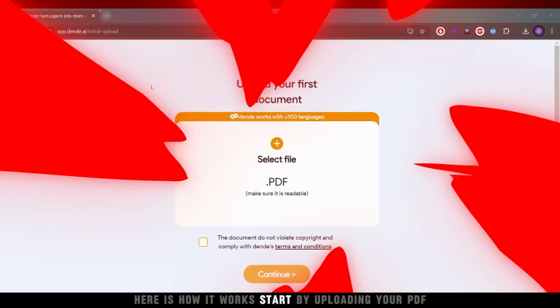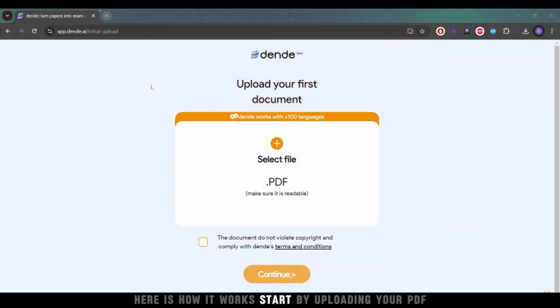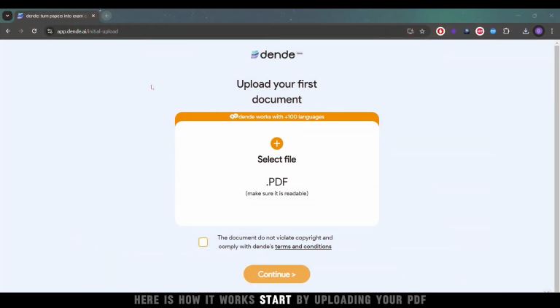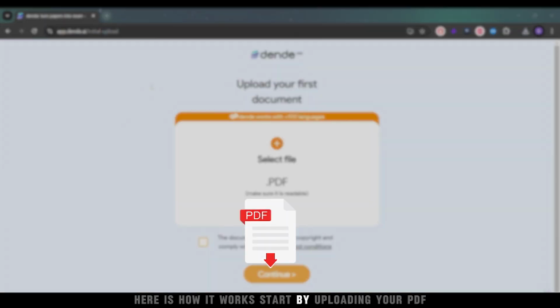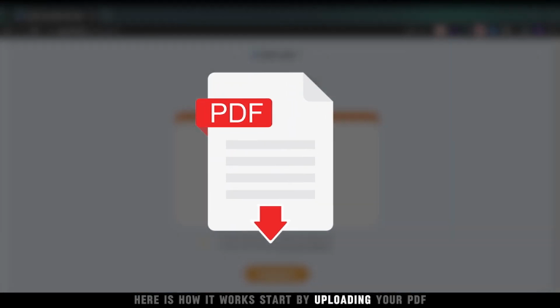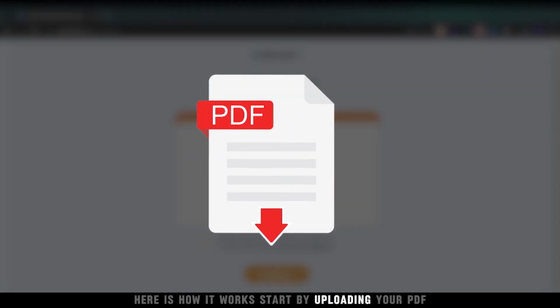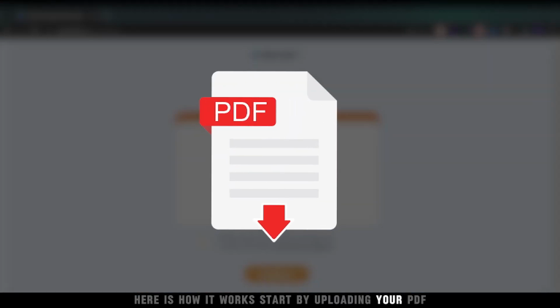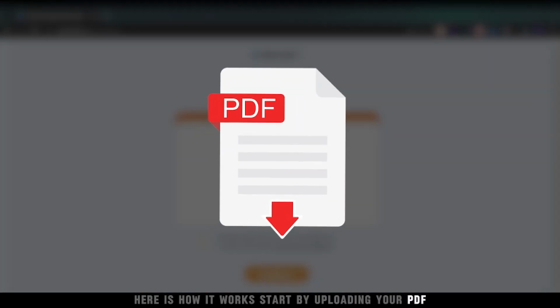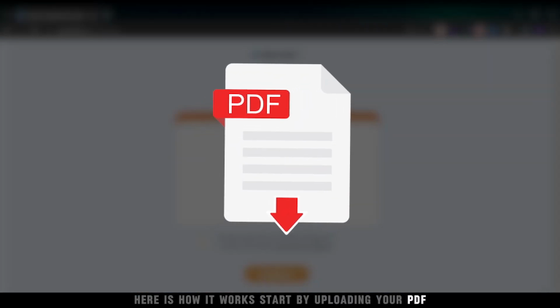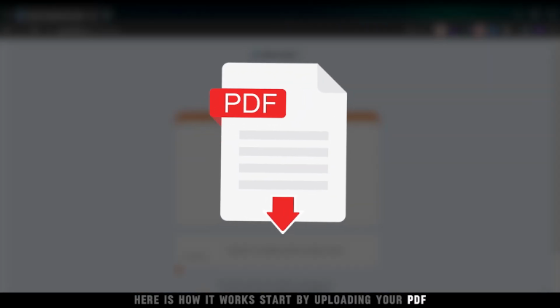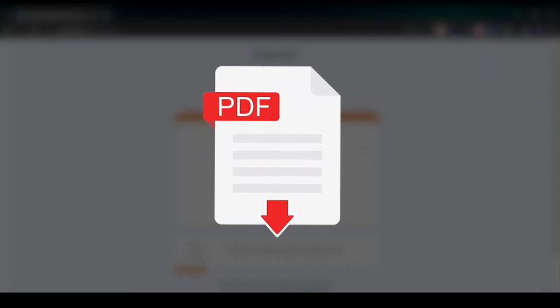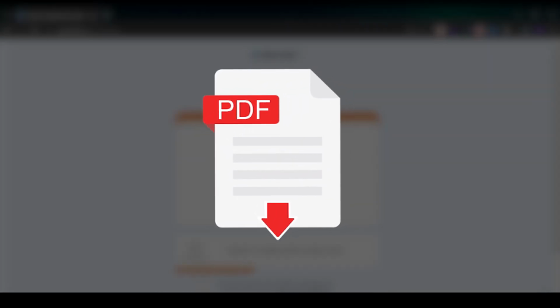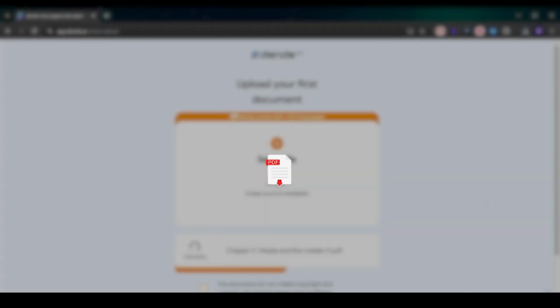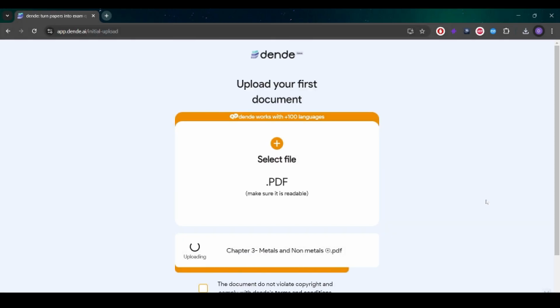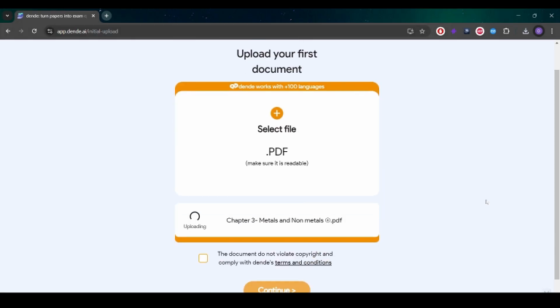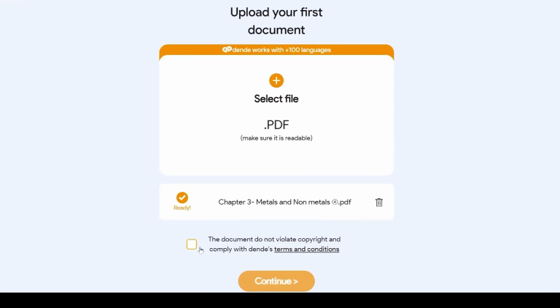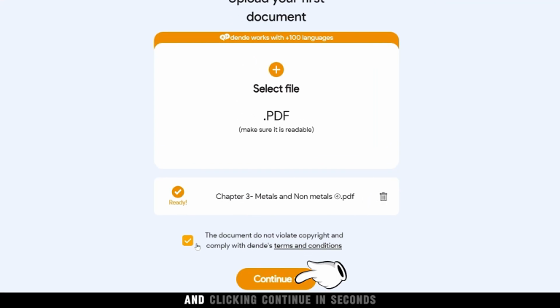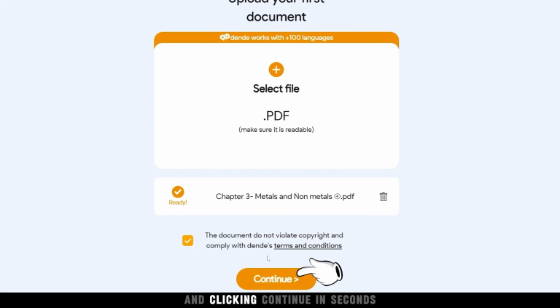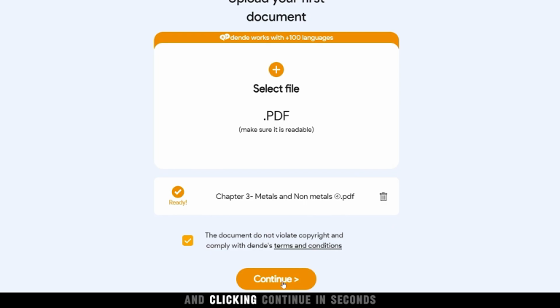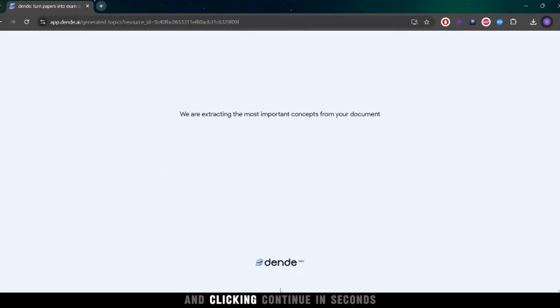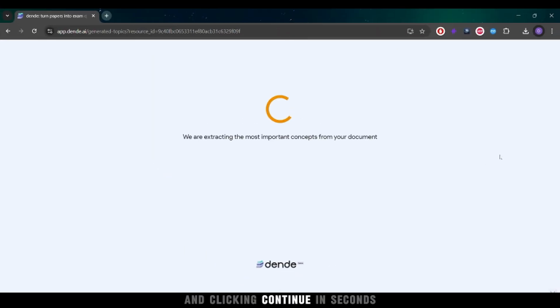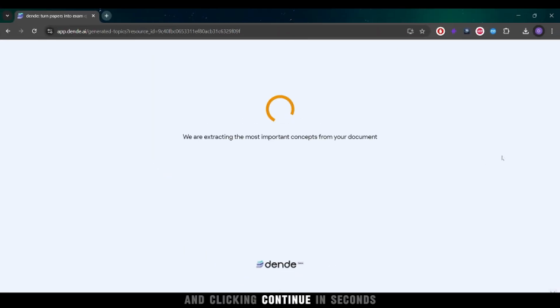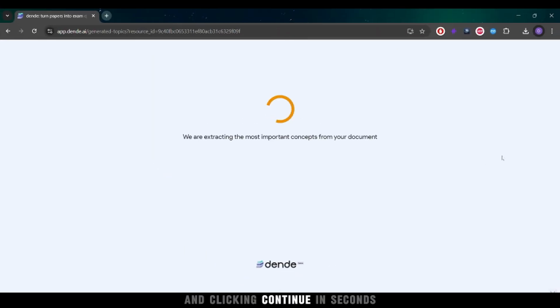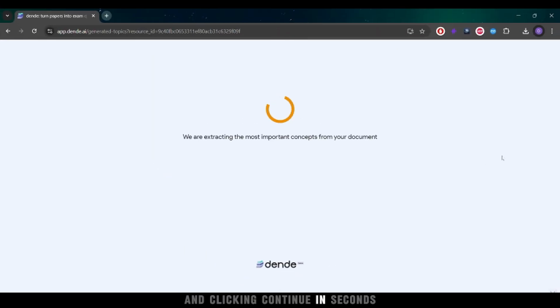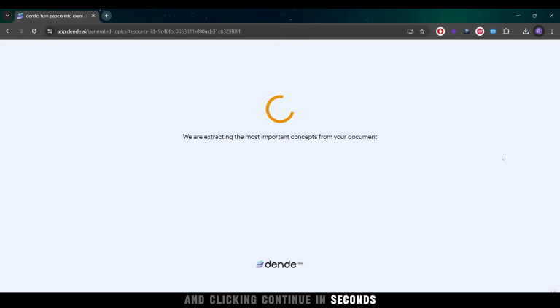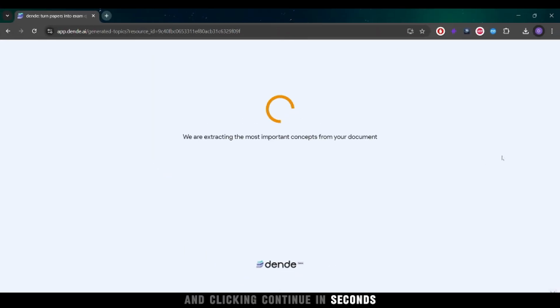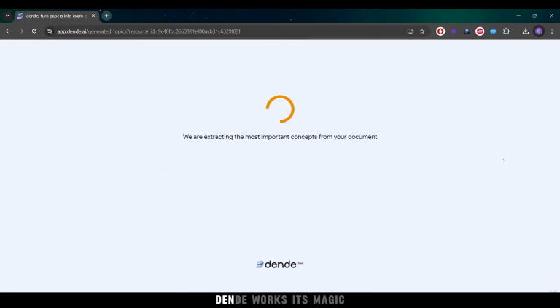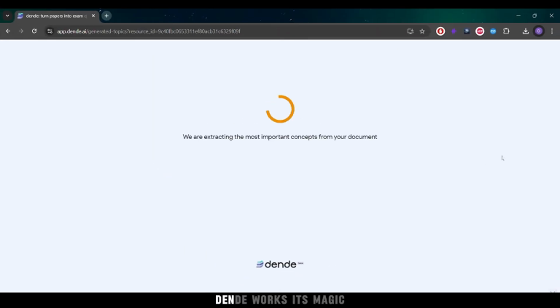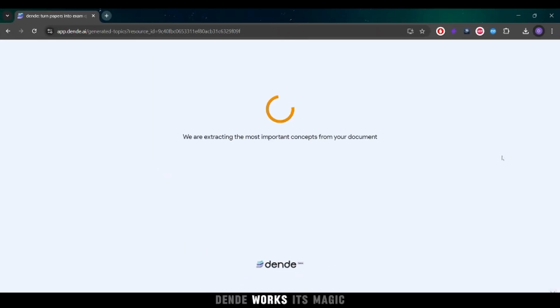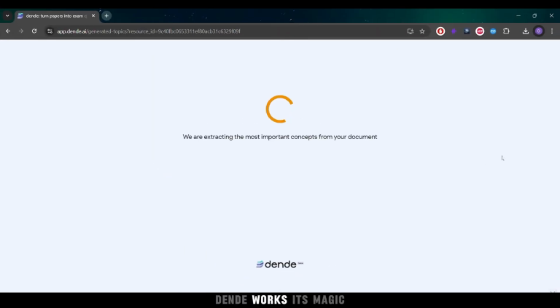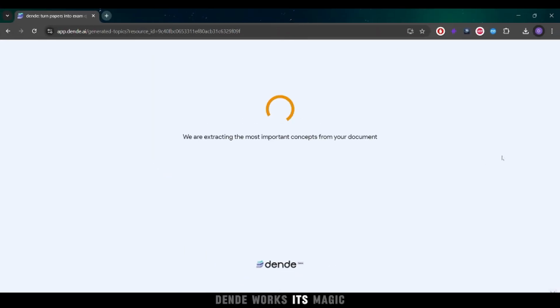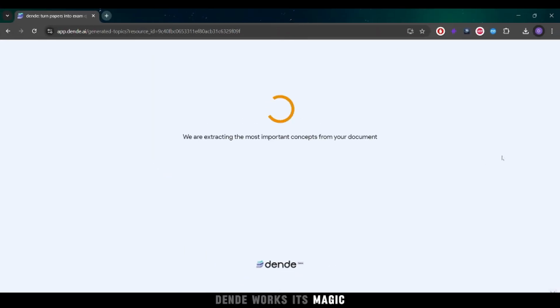Start by uploading your PDF and clicking Continue. In seconds, Dende works its magic.